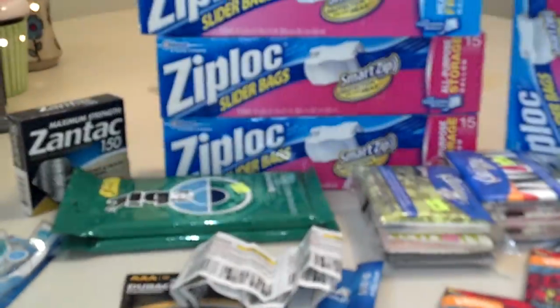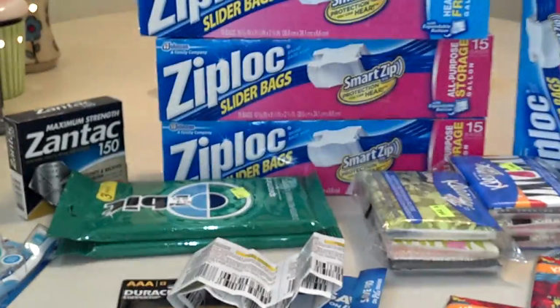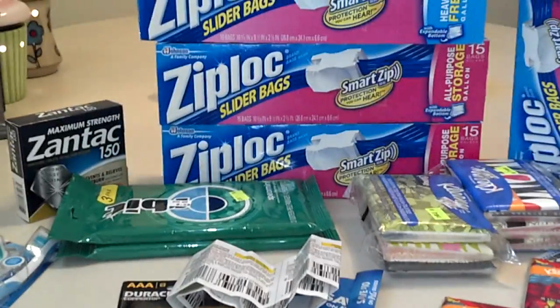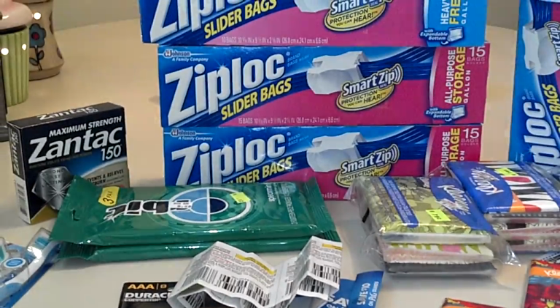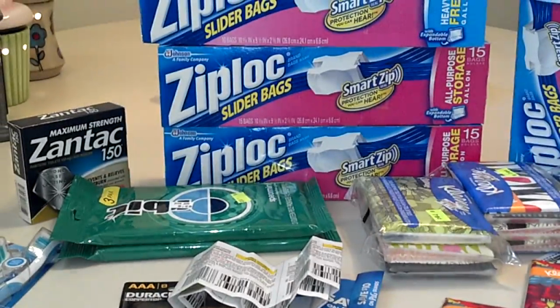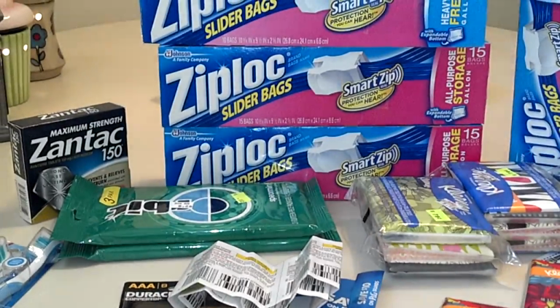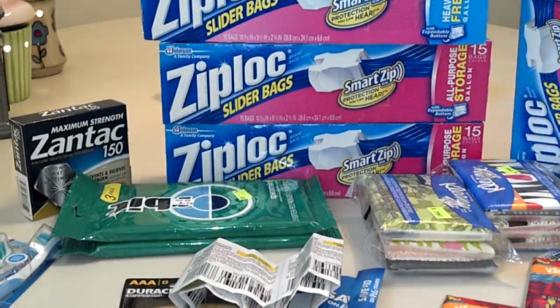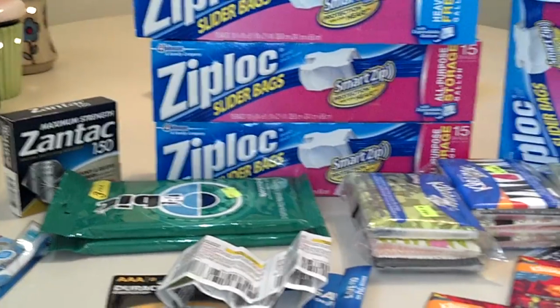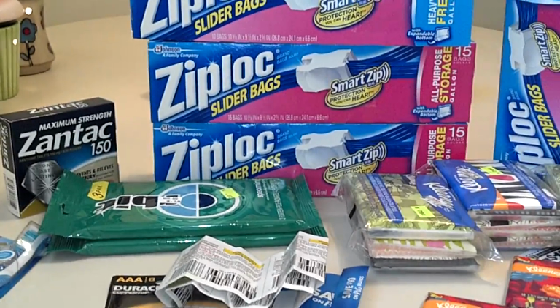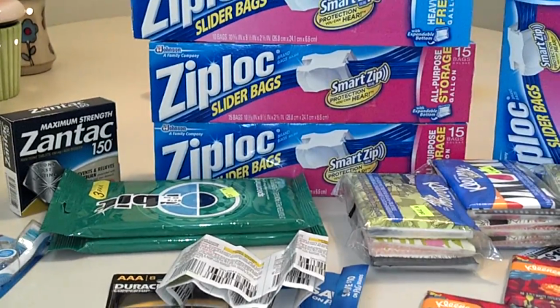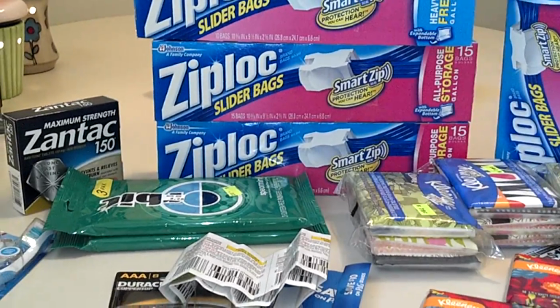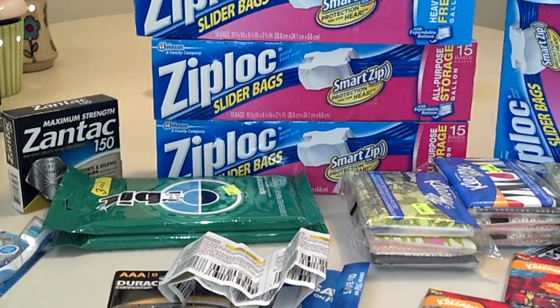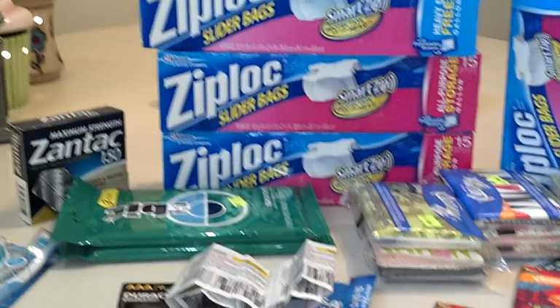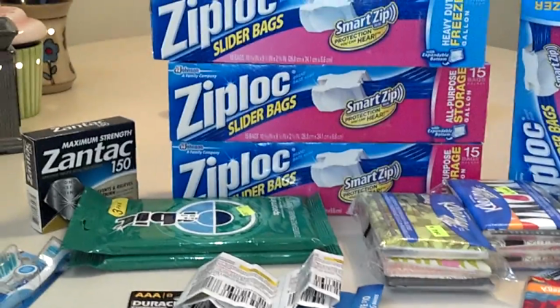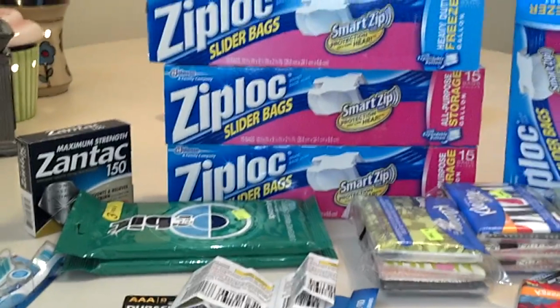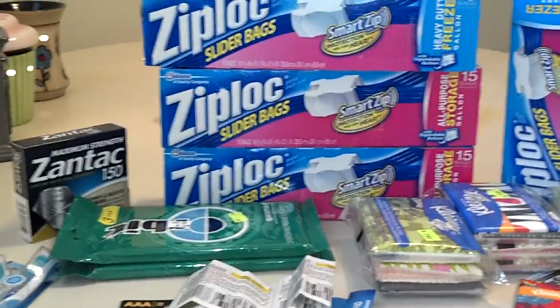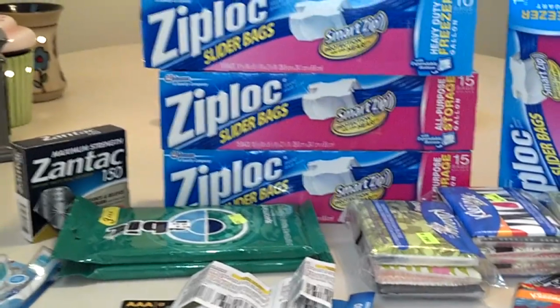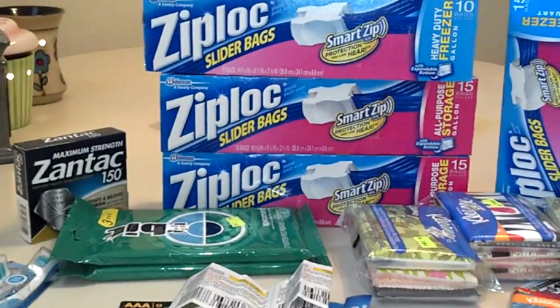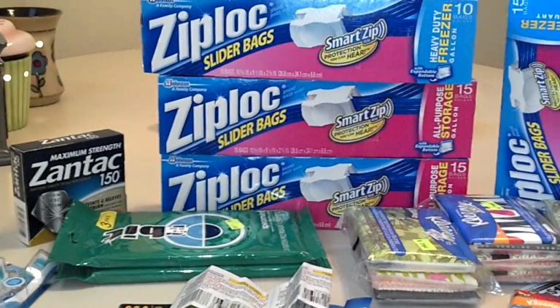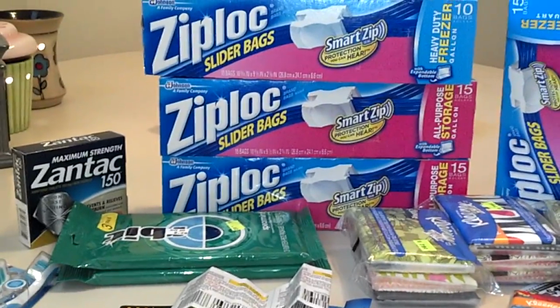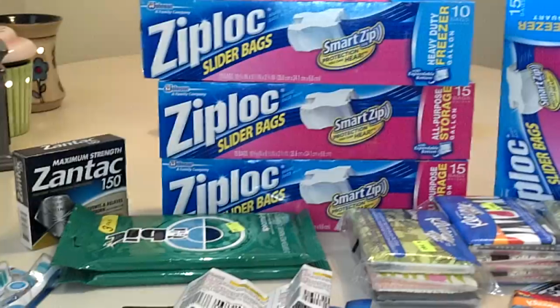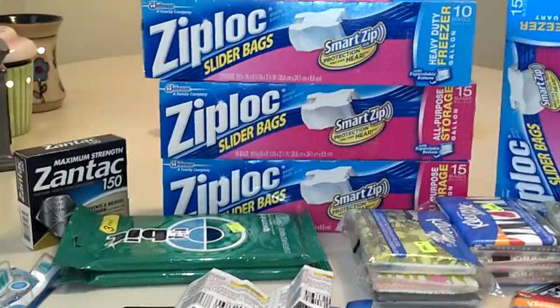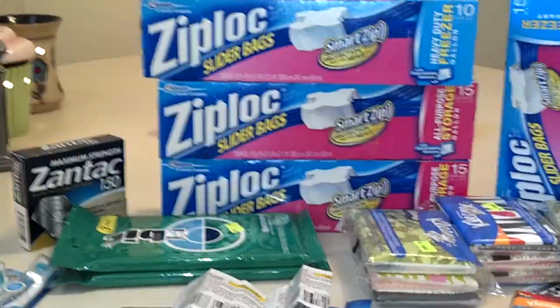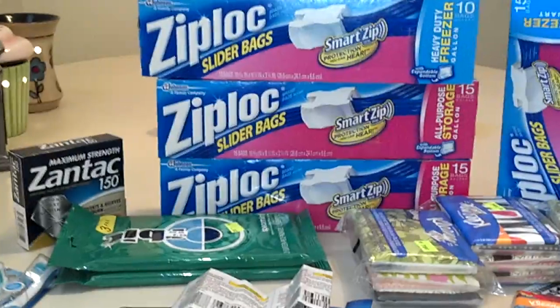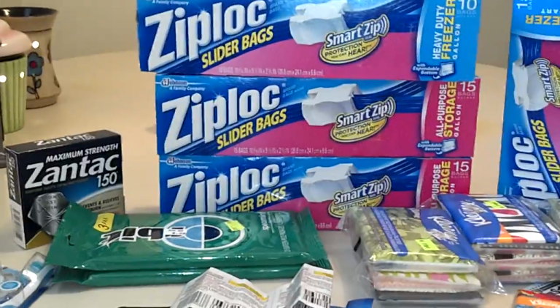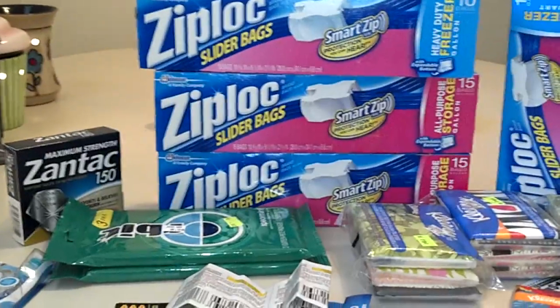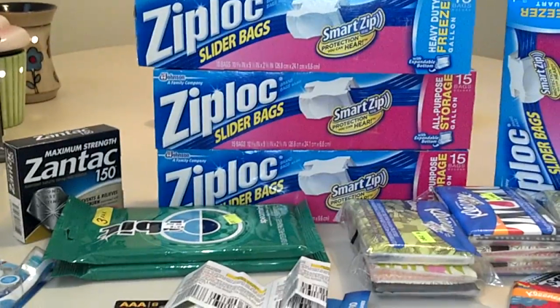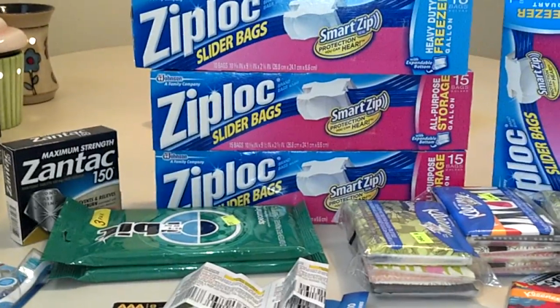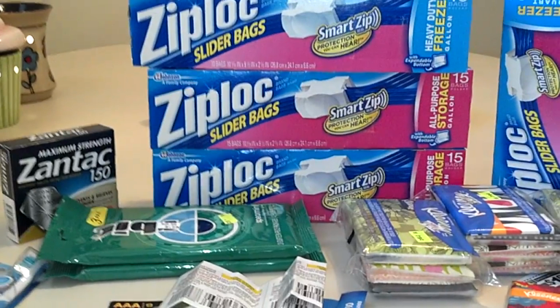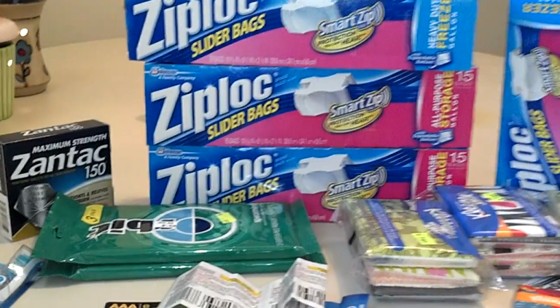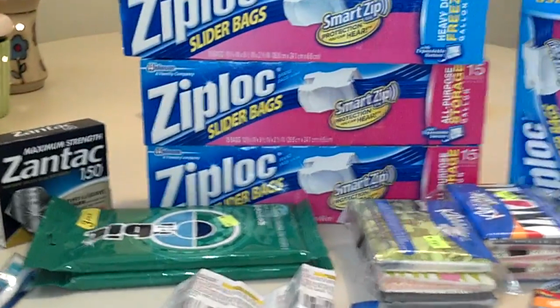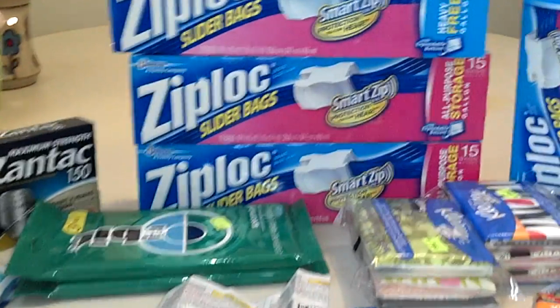Hey guys, it's Erica. Today is June 27th. Just wanted to share a couple deals that I found at Rite Aid with you.